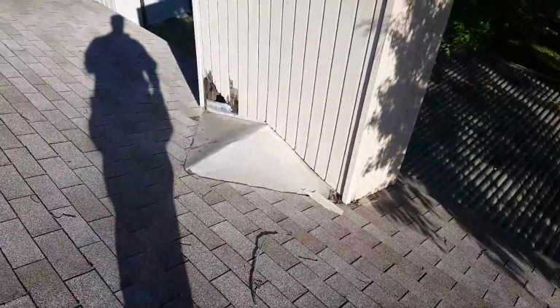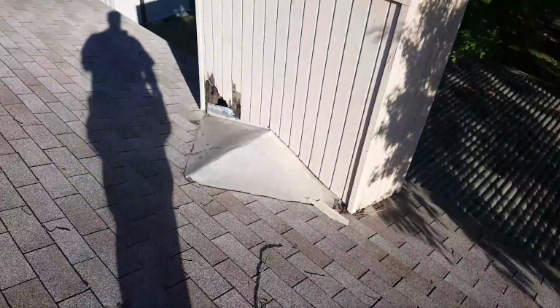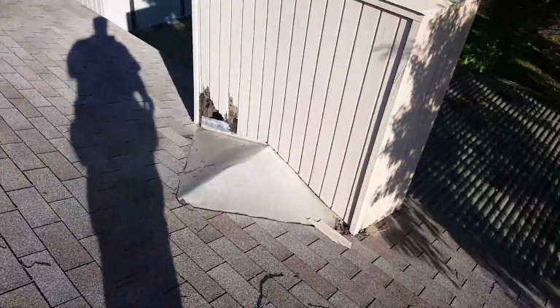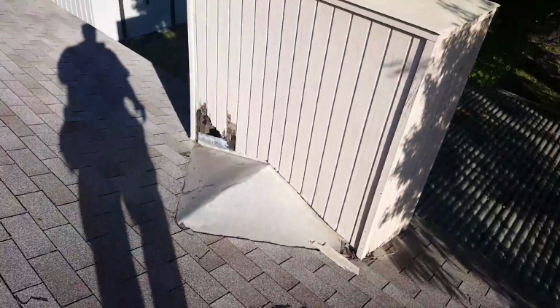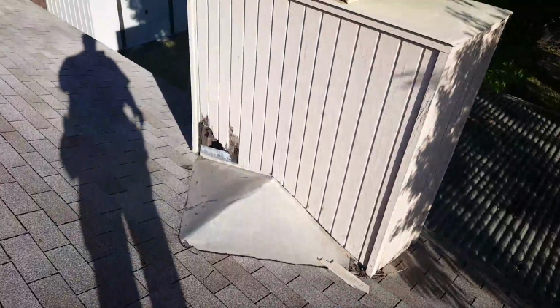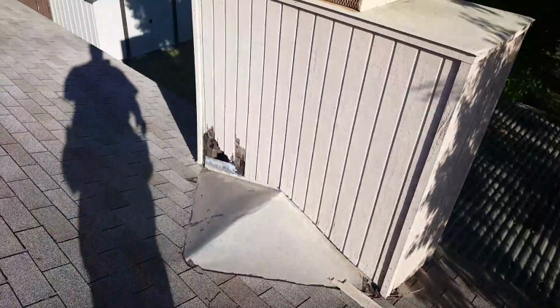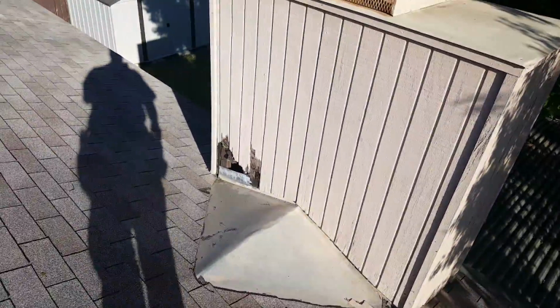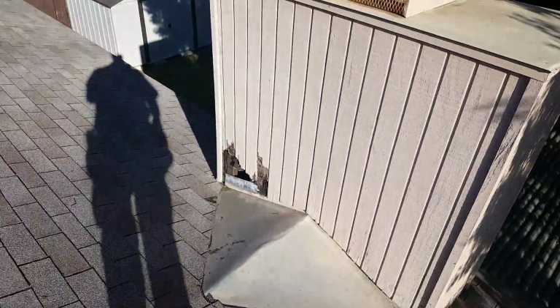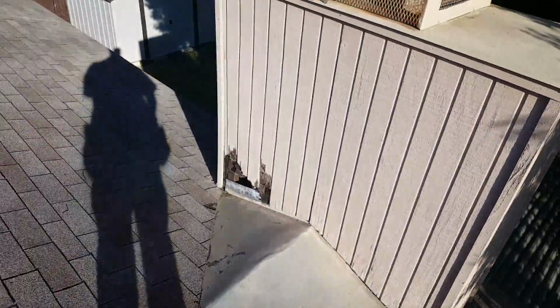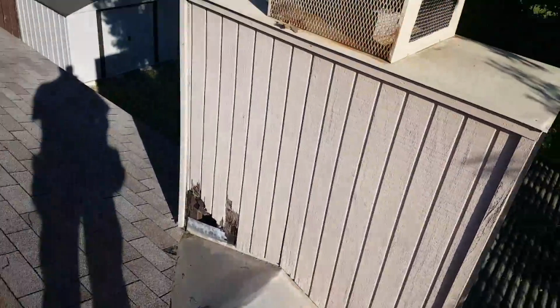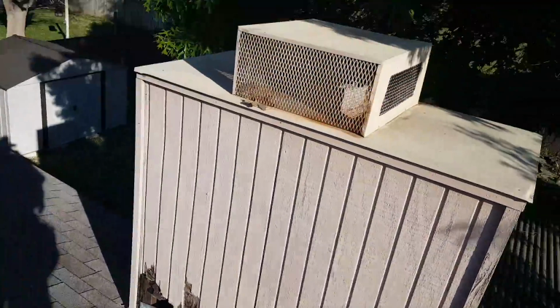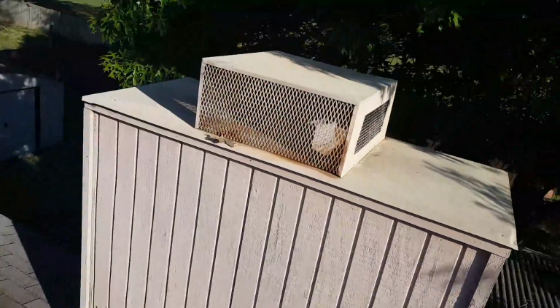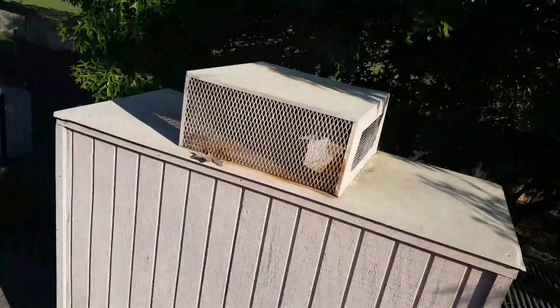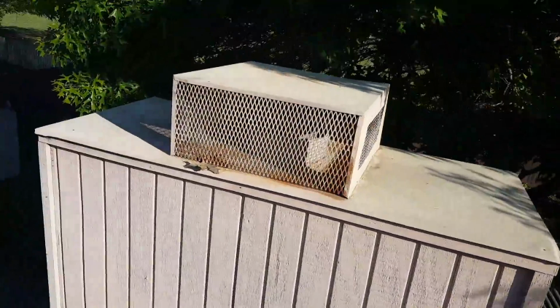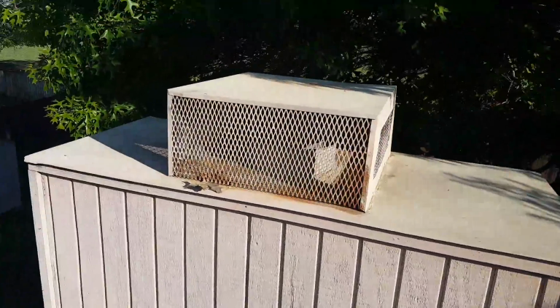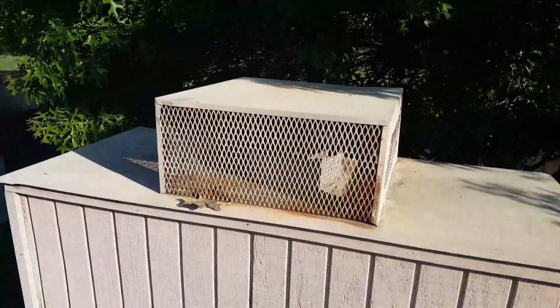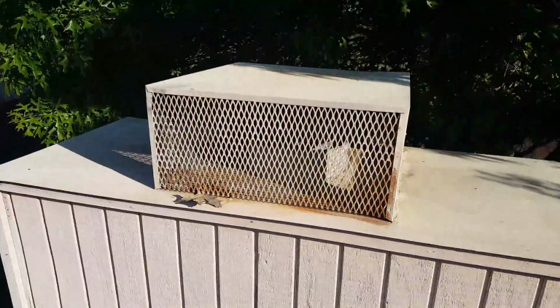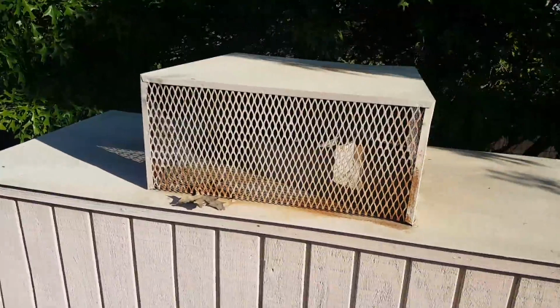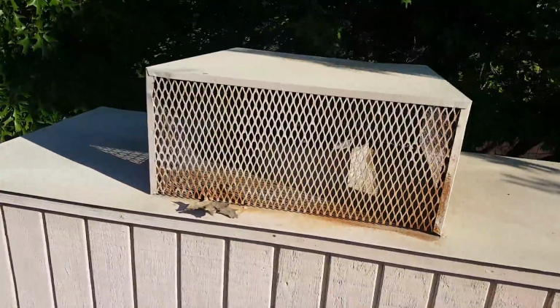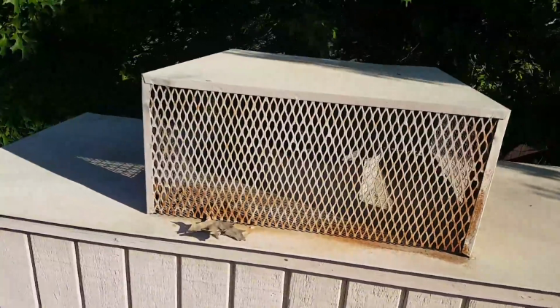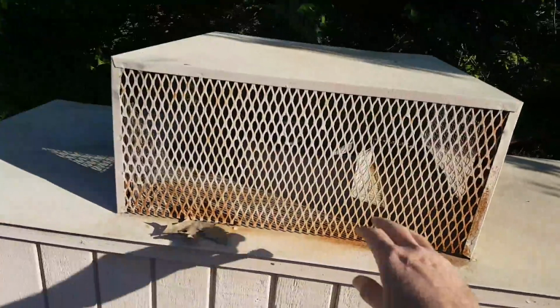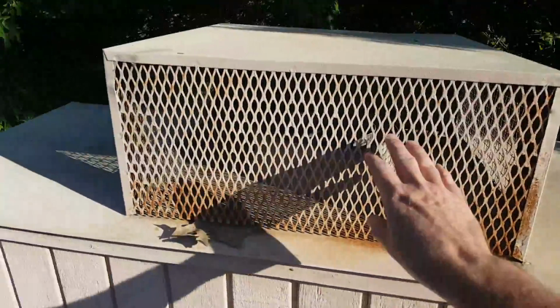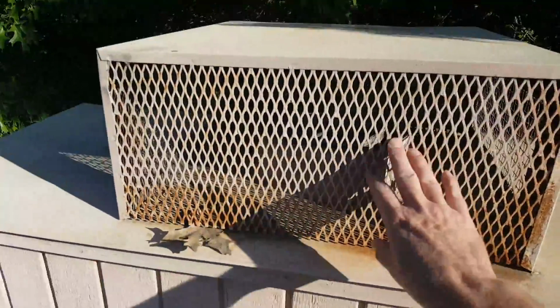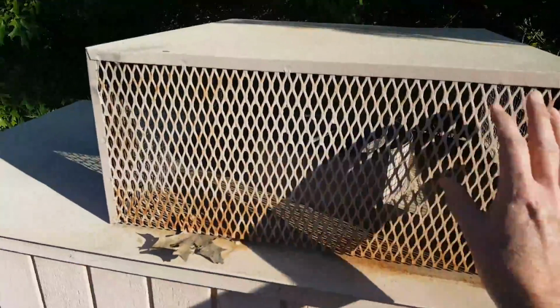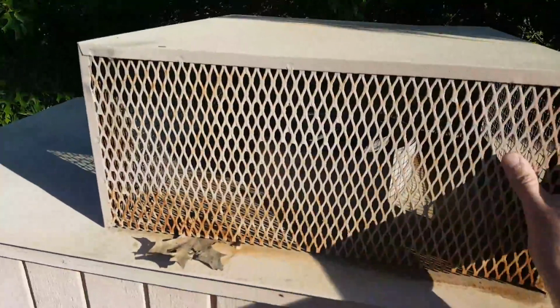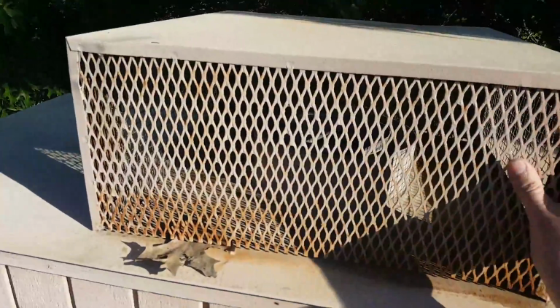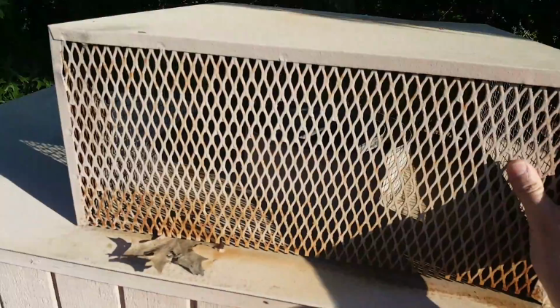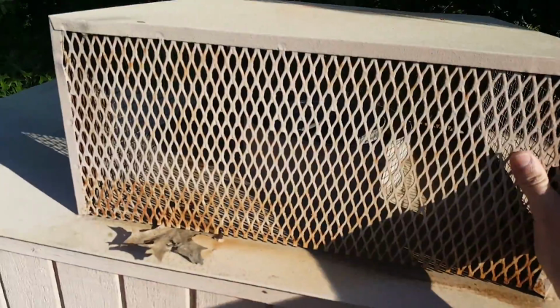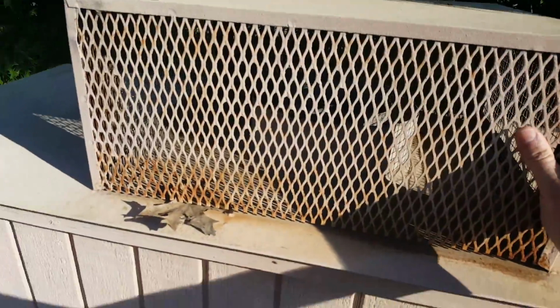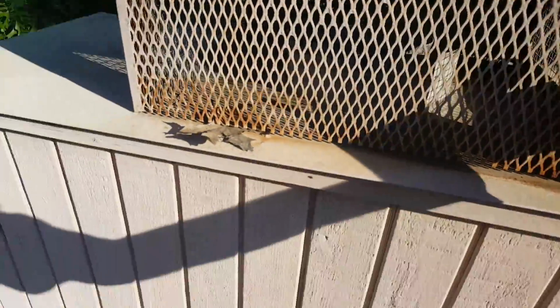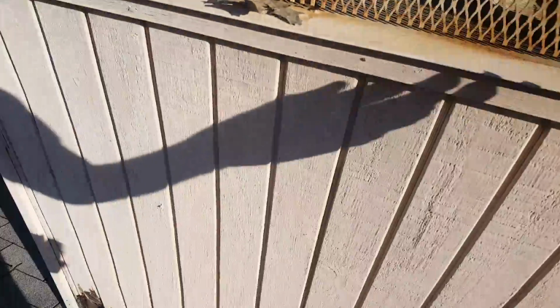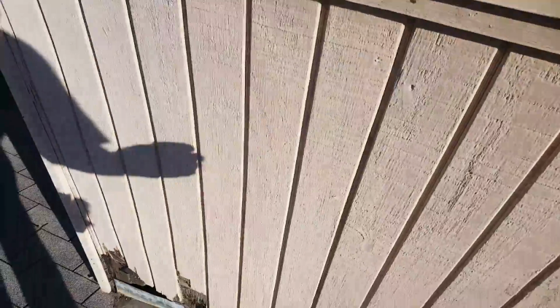Now here on the chimney, the actual metal cap looks good. Looks nice and secure.